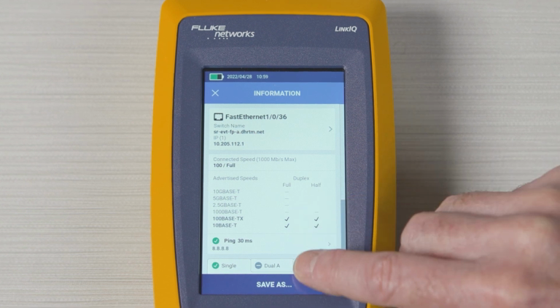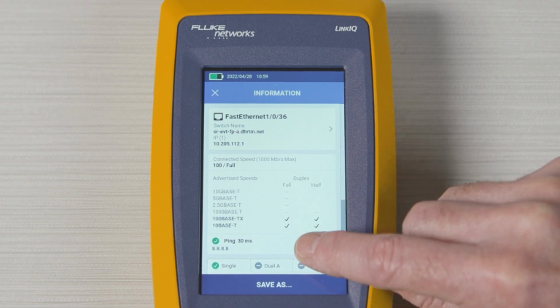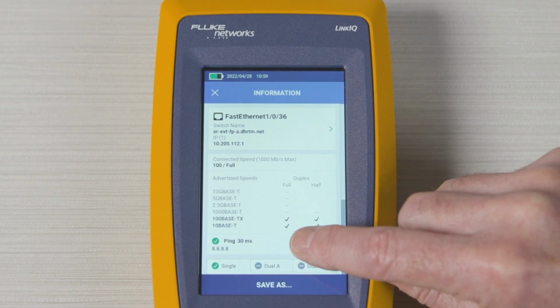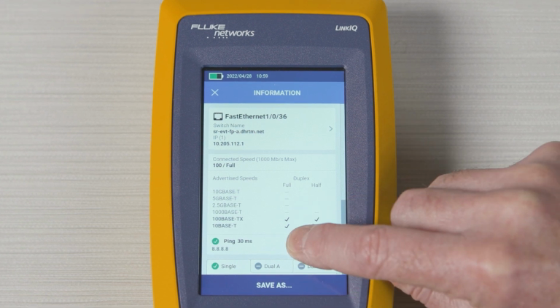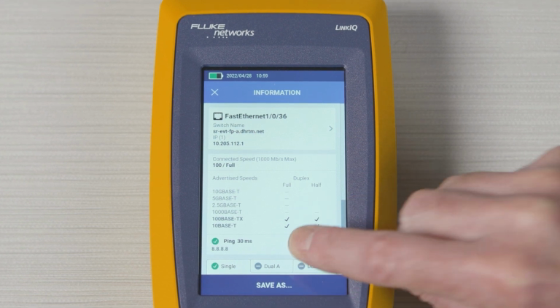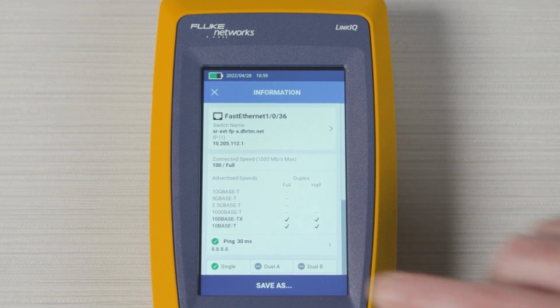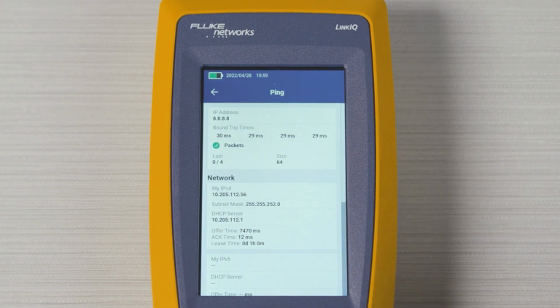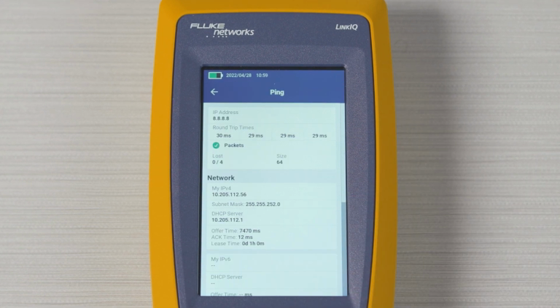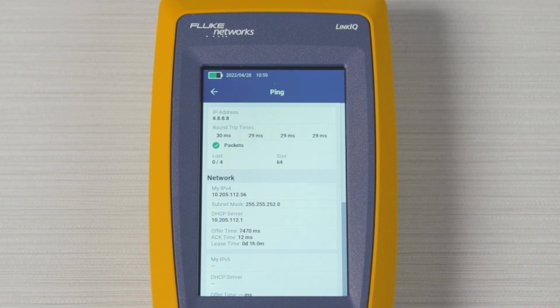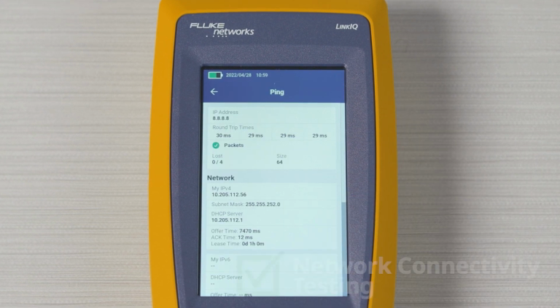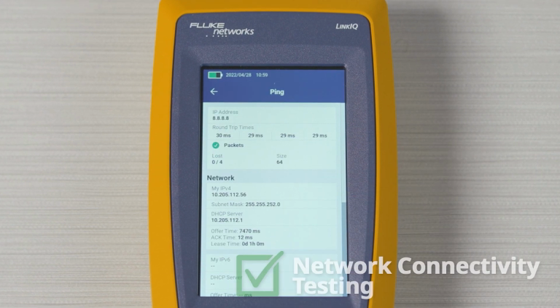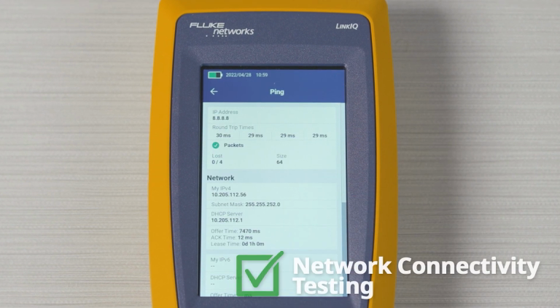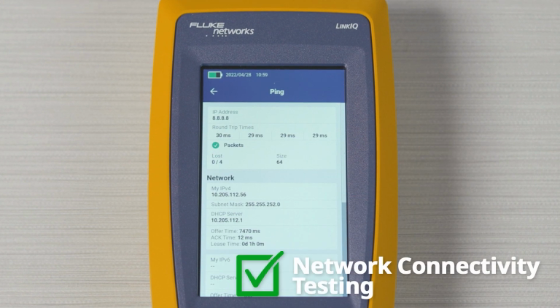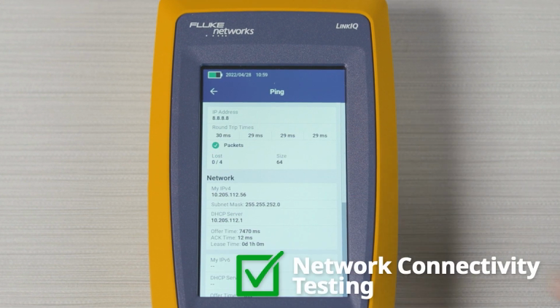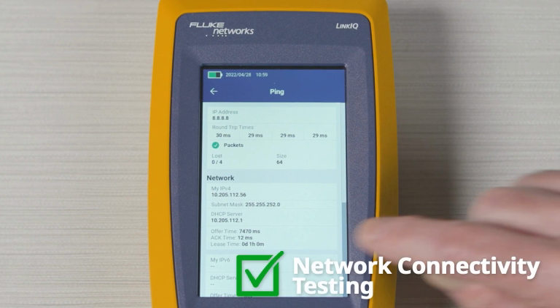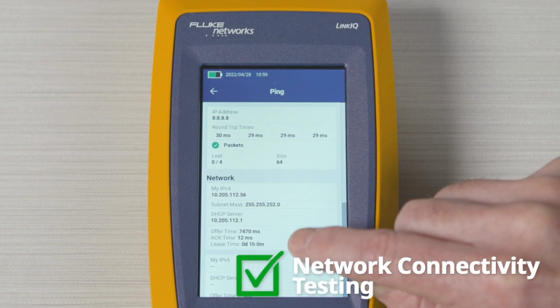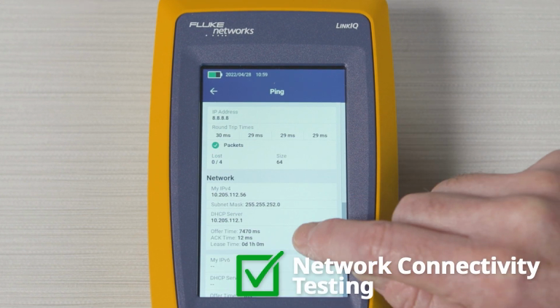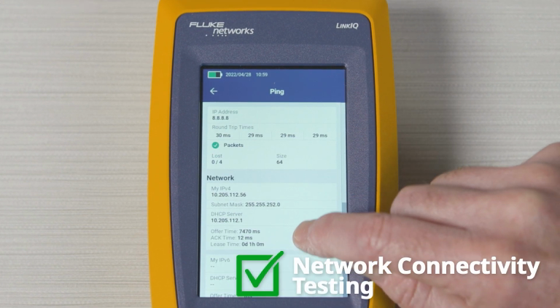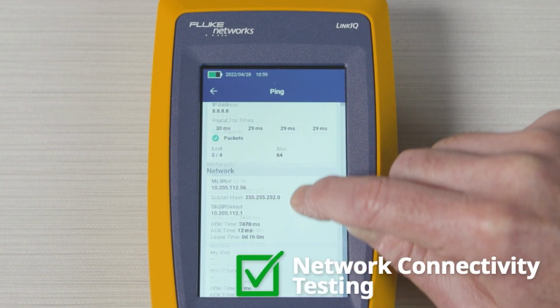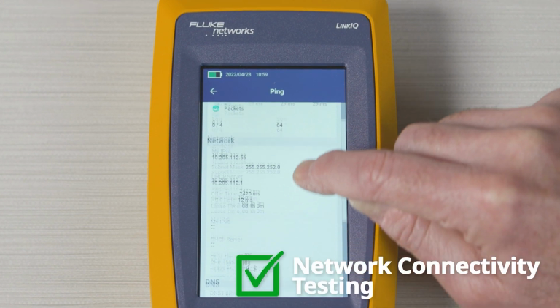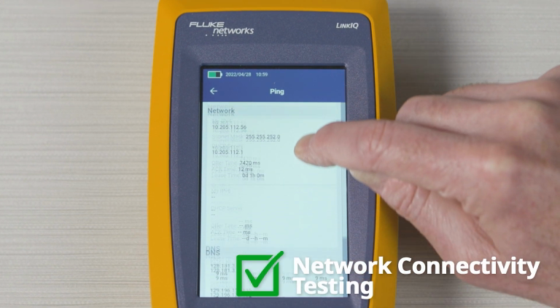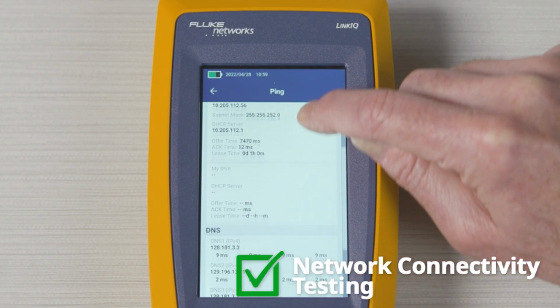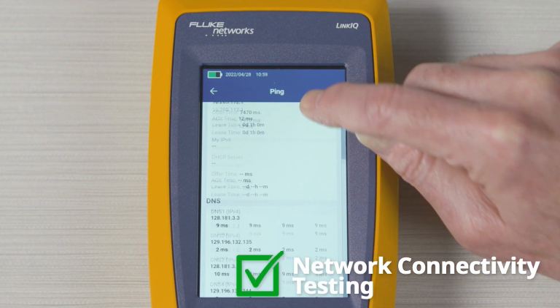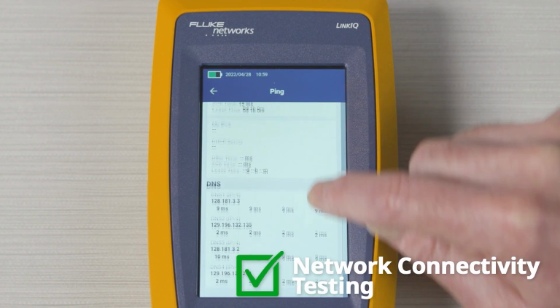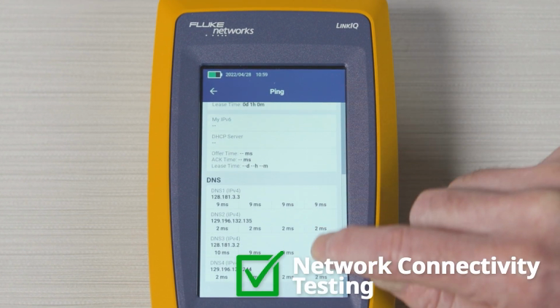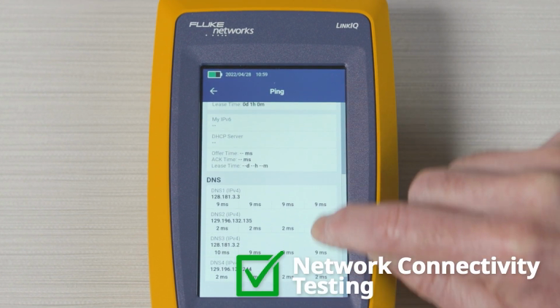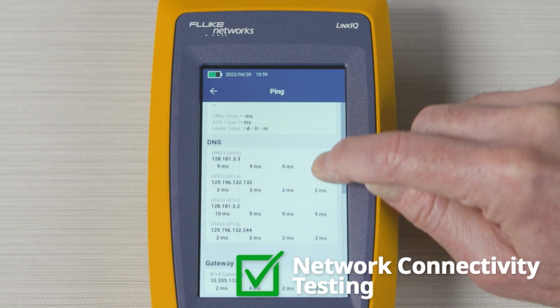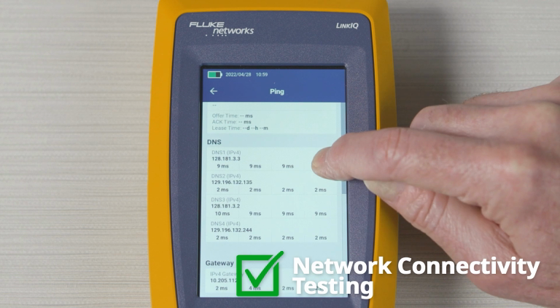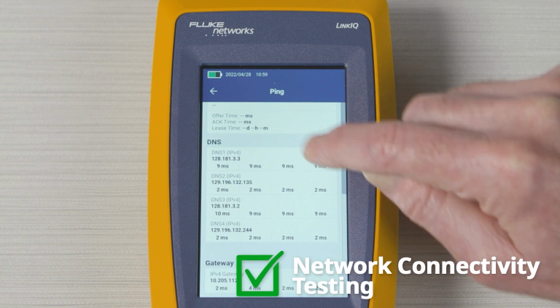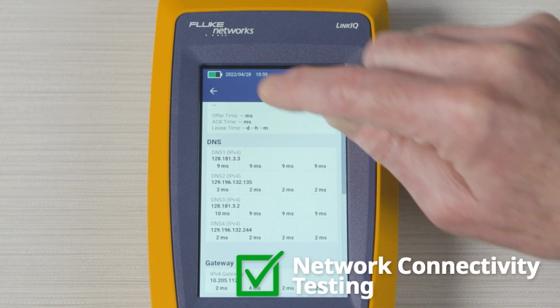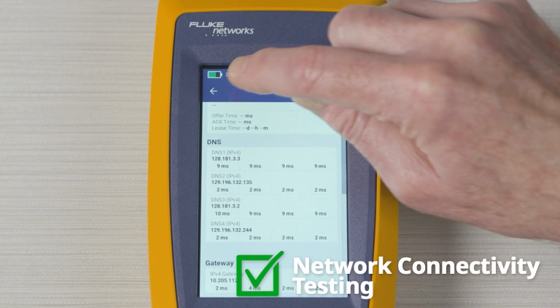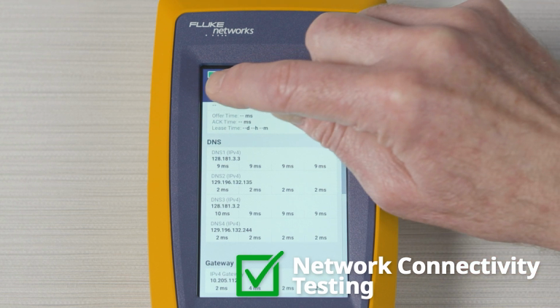The LinkIQ also offers network testing with DHCP configuration and IP ping.